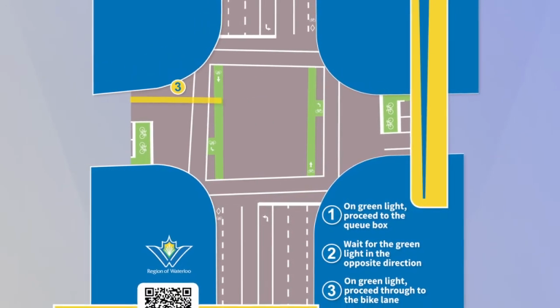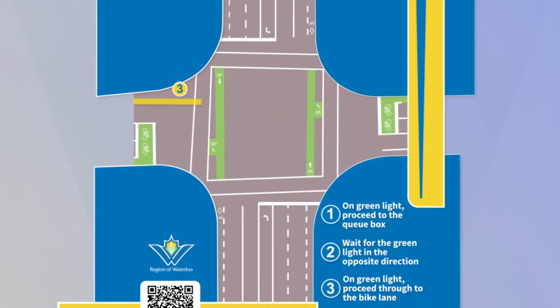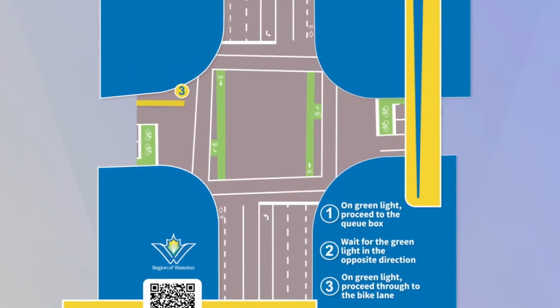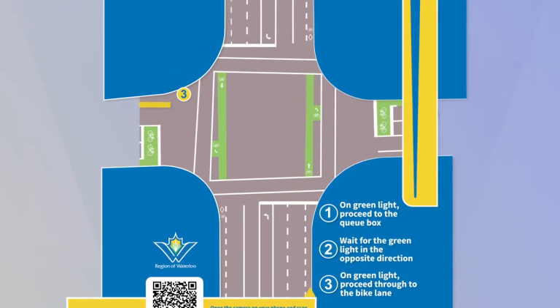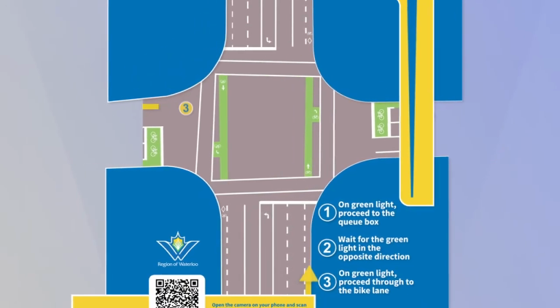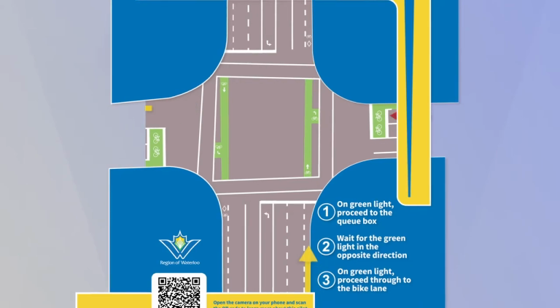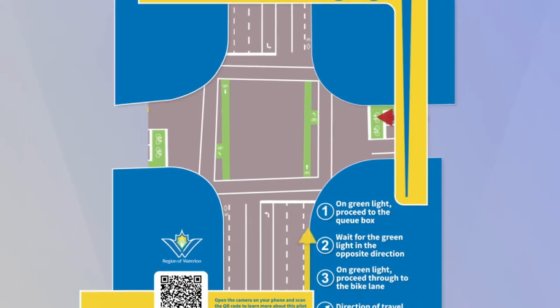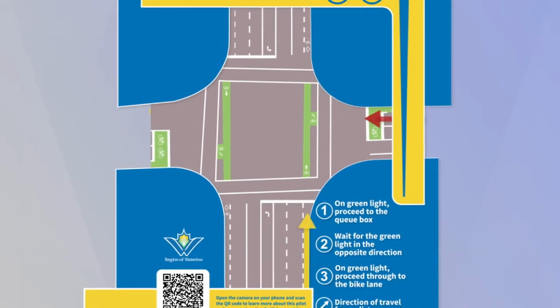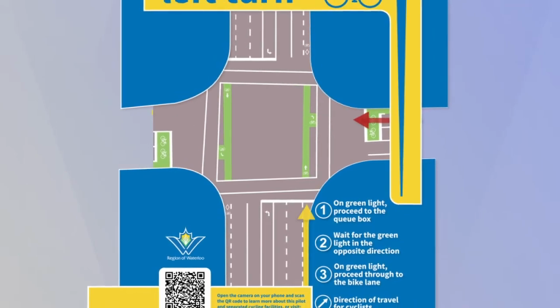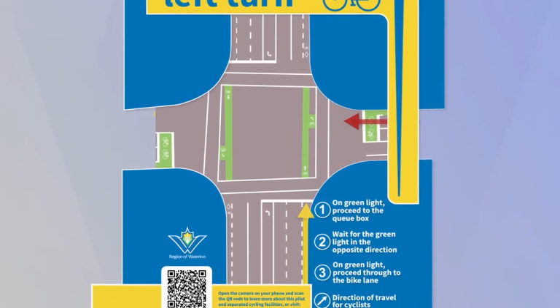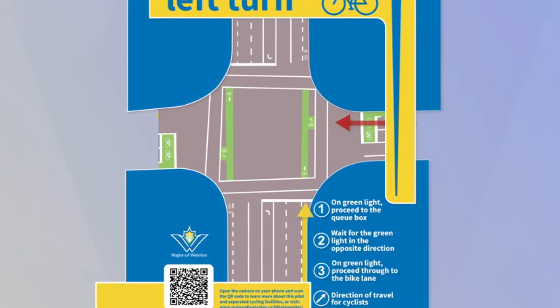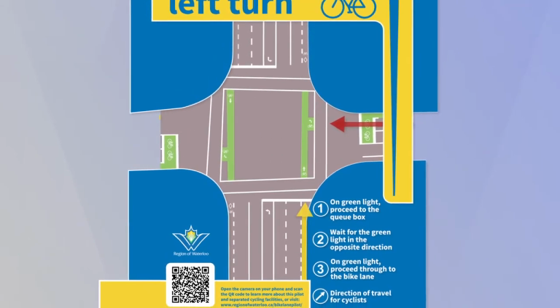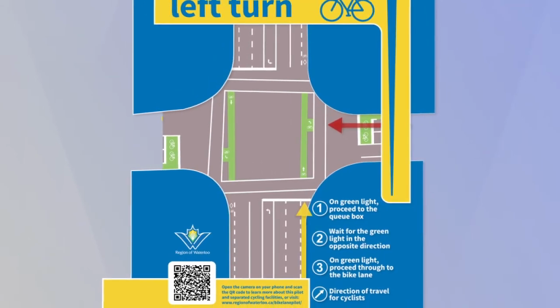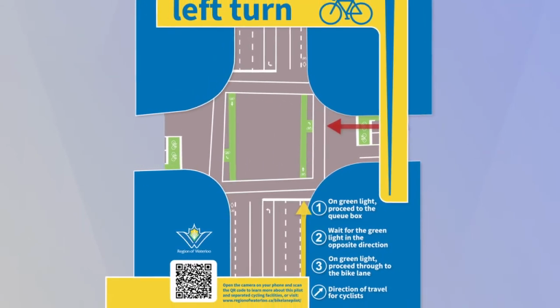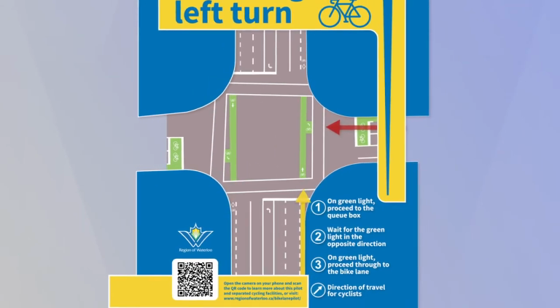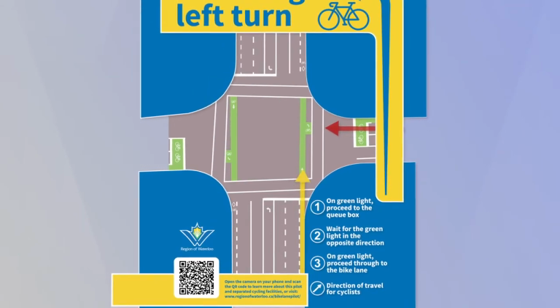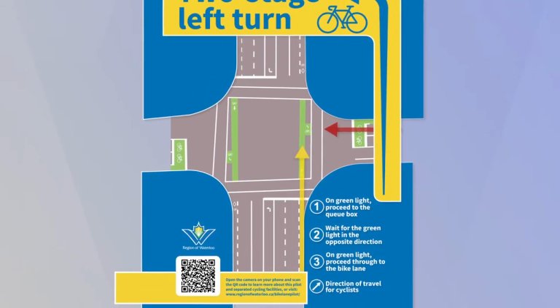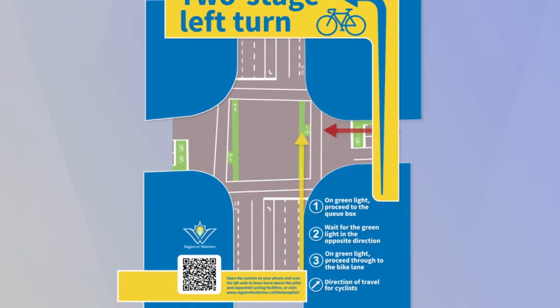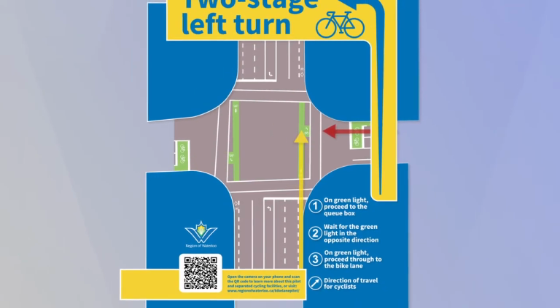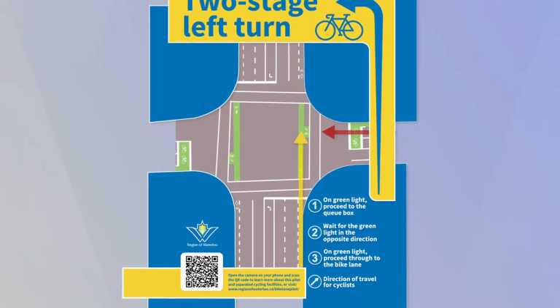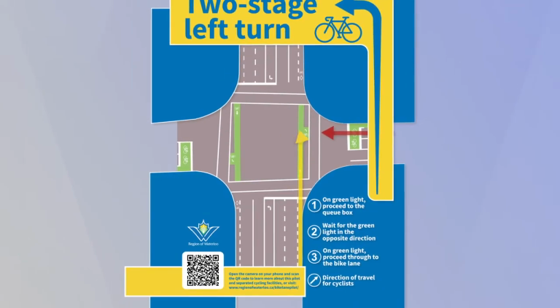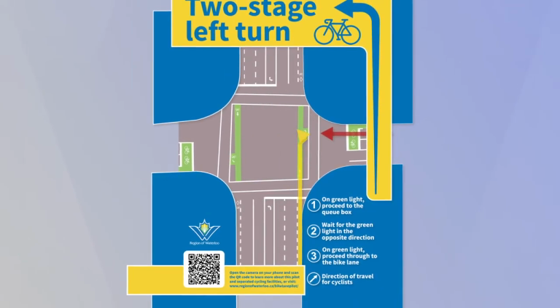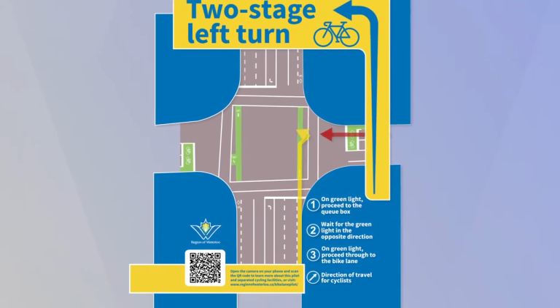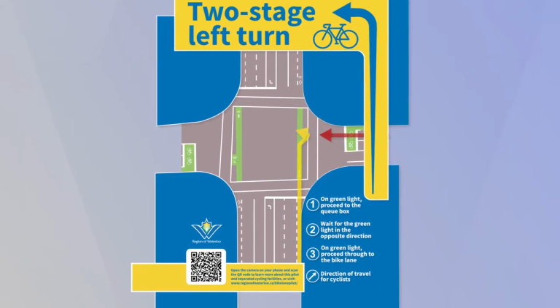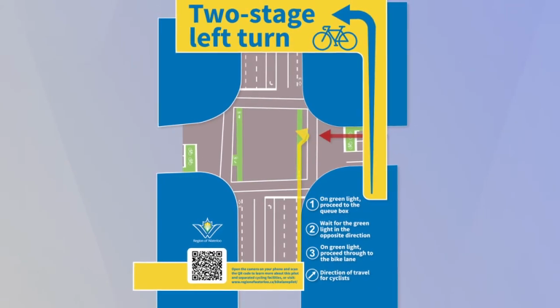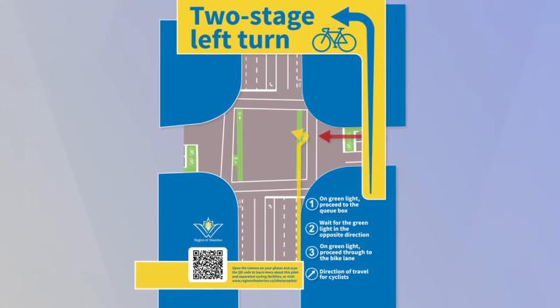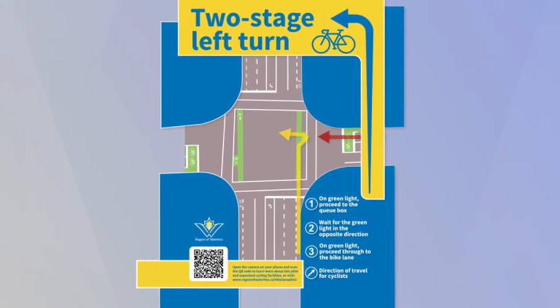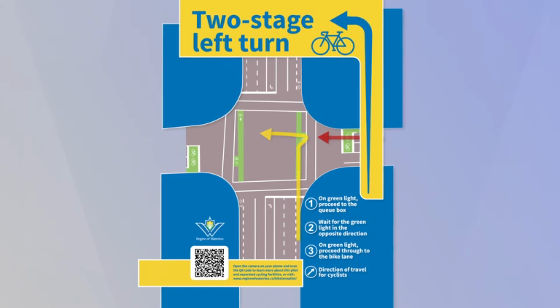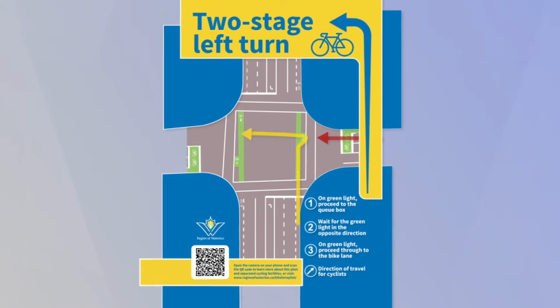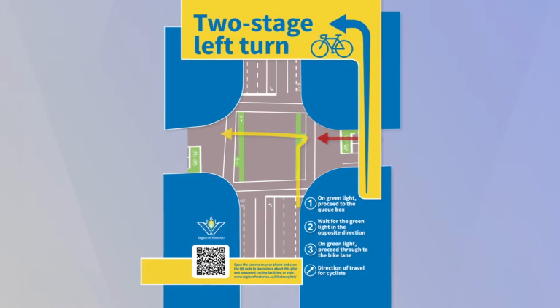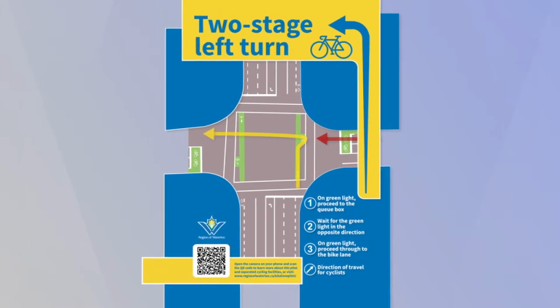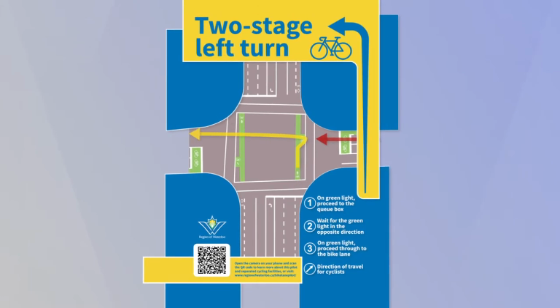If you are driving a car and are turning right, yield to the people who are in or are riding through the bike box before making your turn.